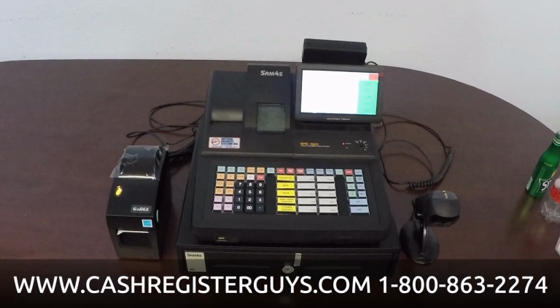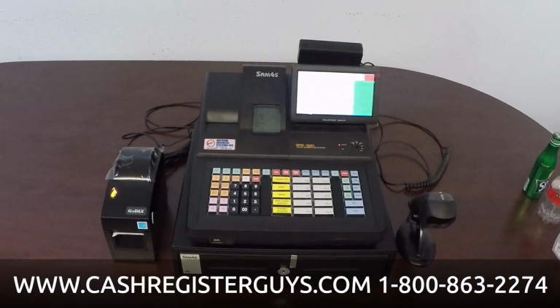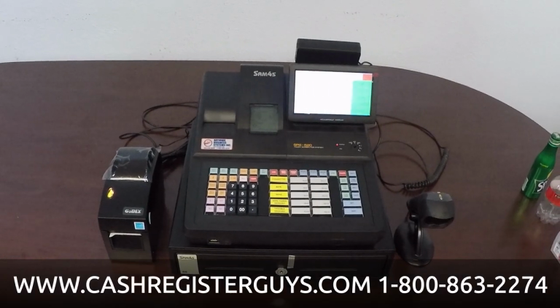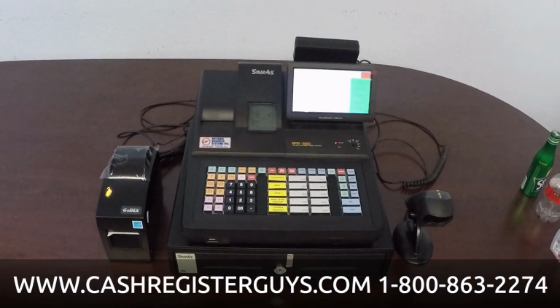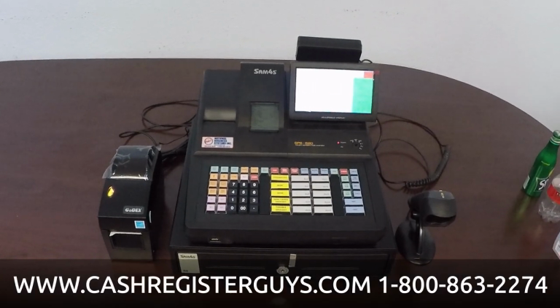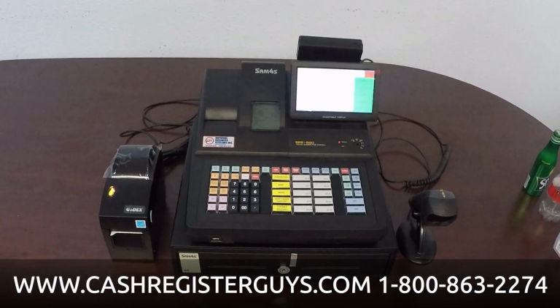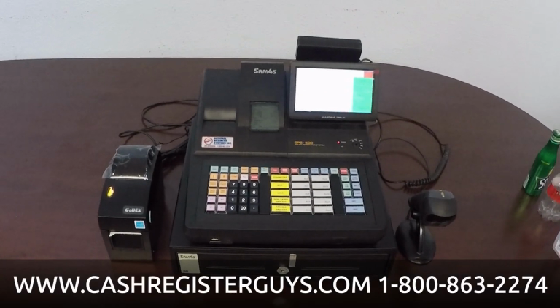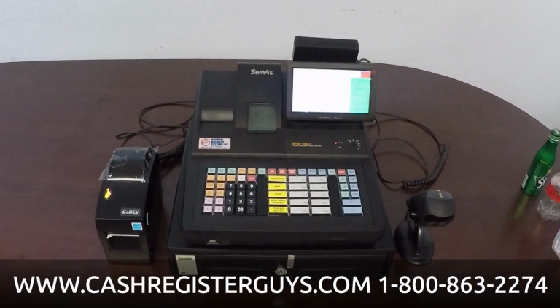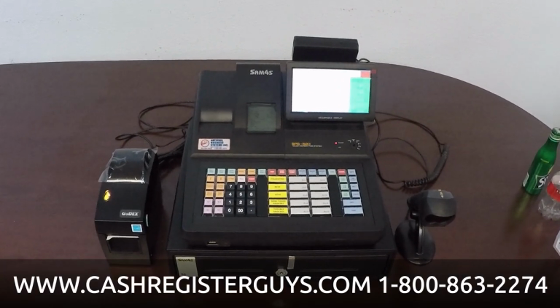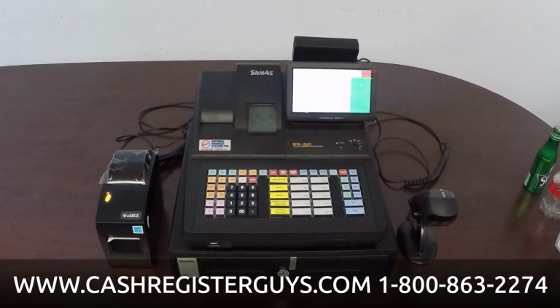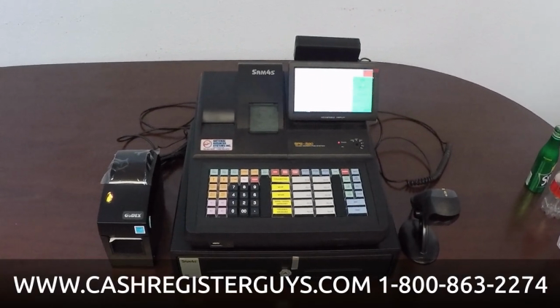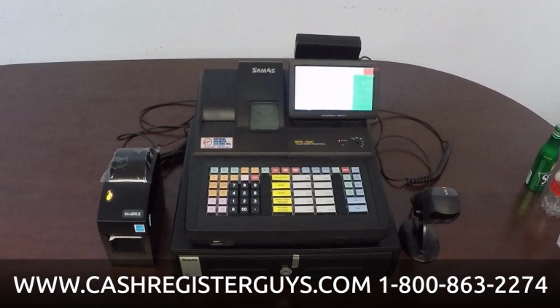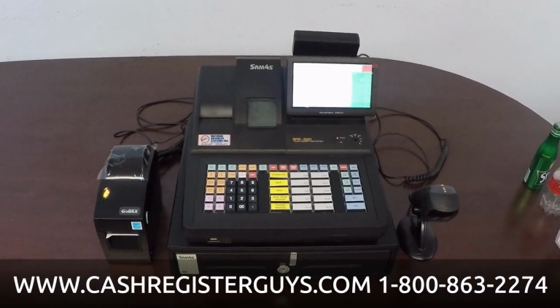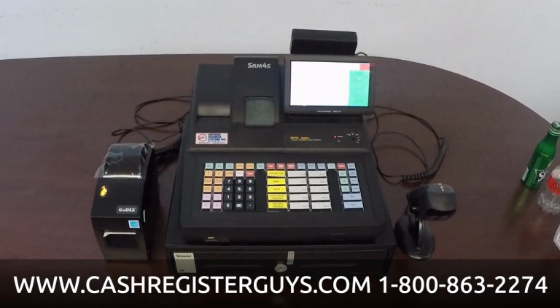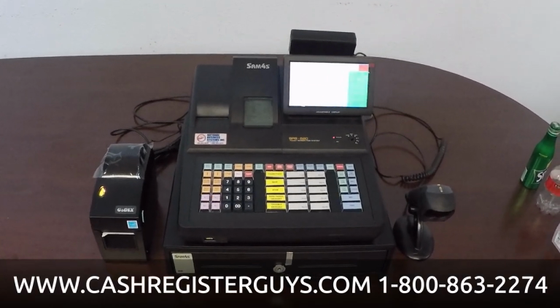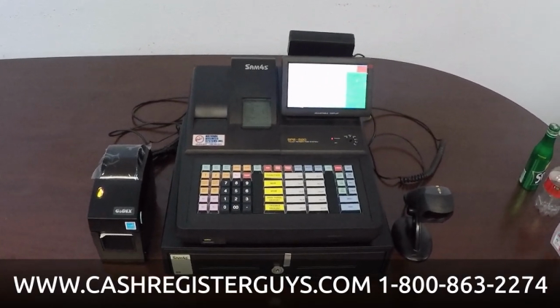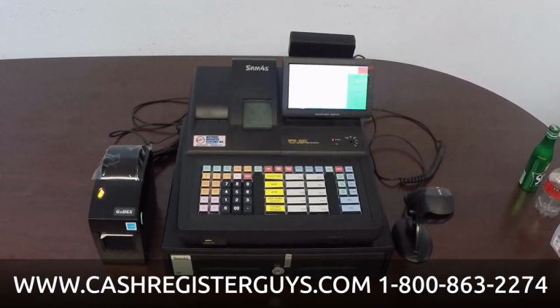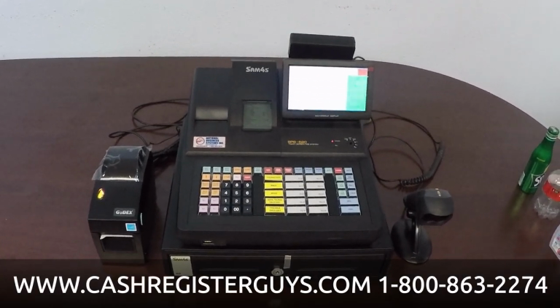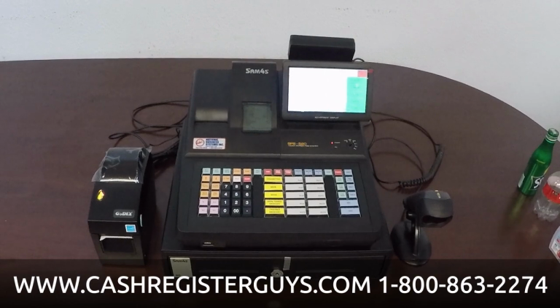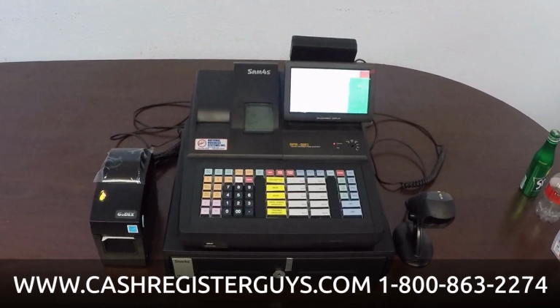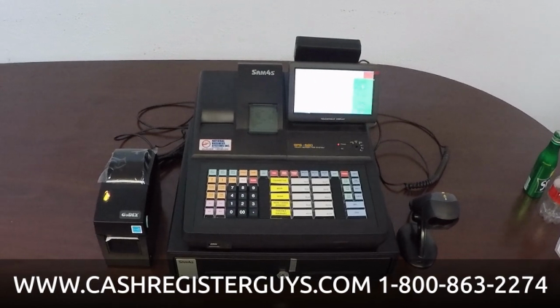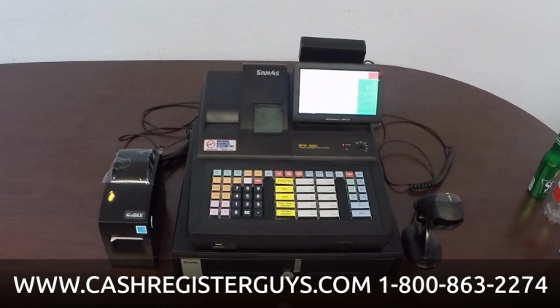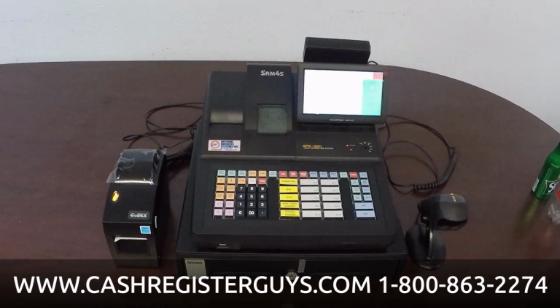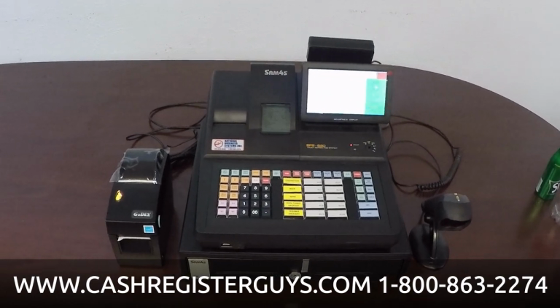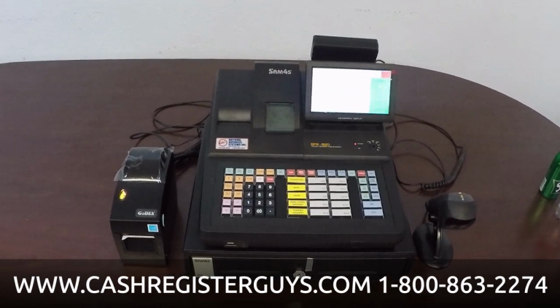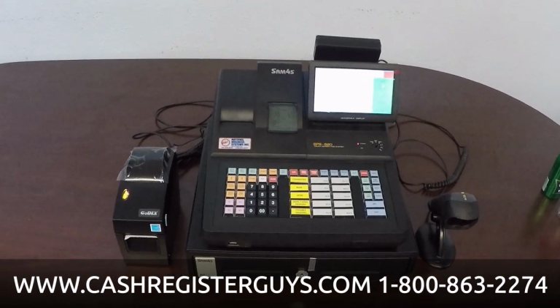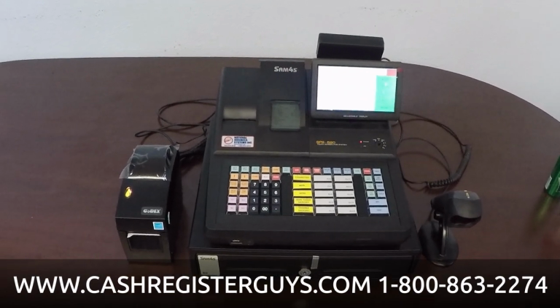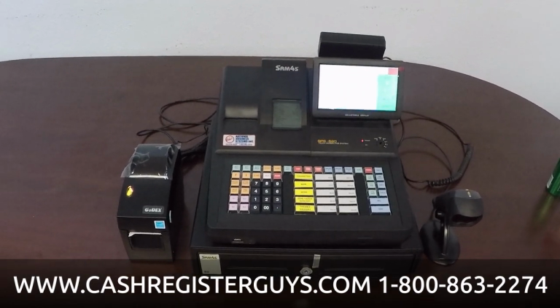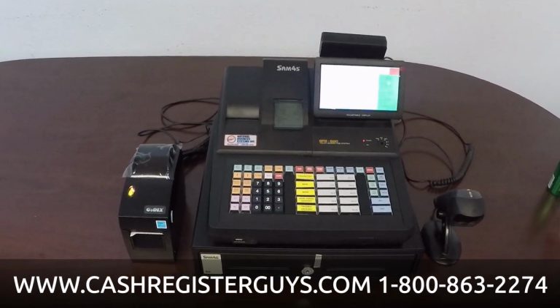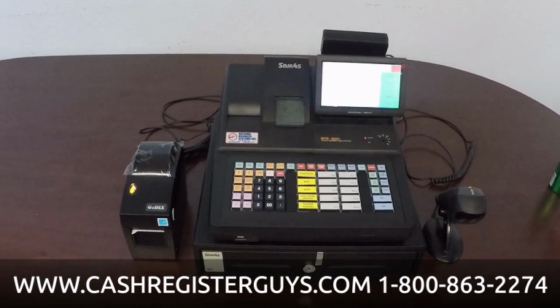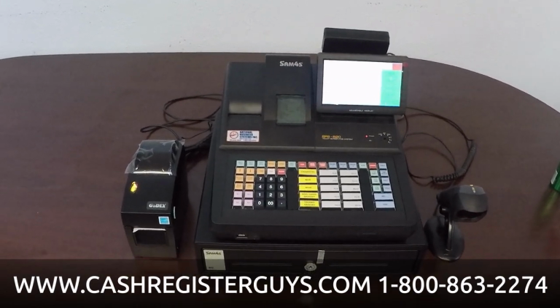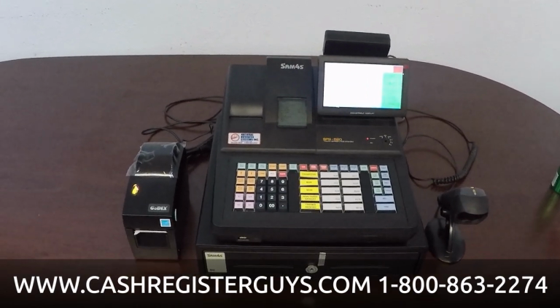Hi, thanks for joining me today. I'm David, one of the Cash Register Guys here at National Business Systems, also known as the Cash Register Guys.